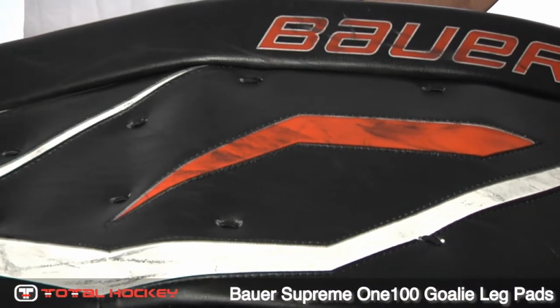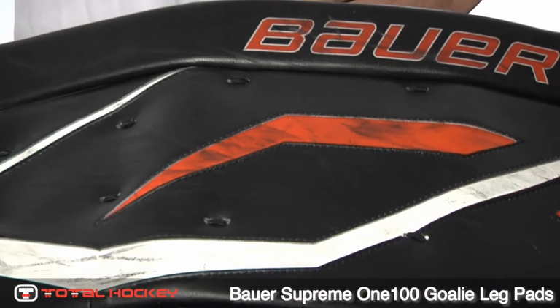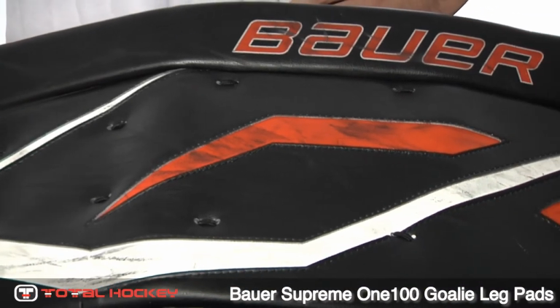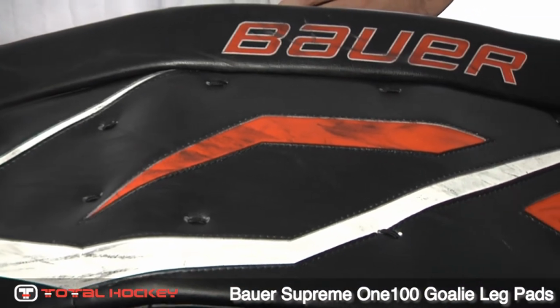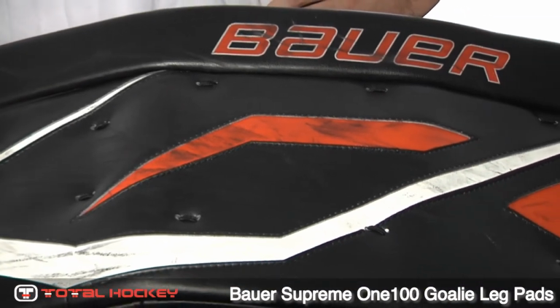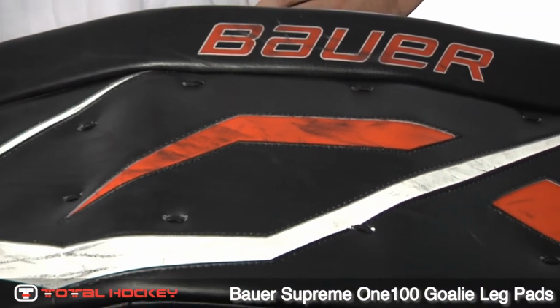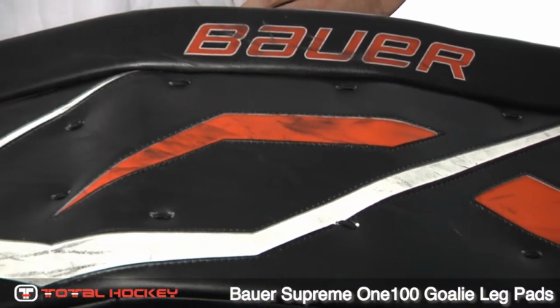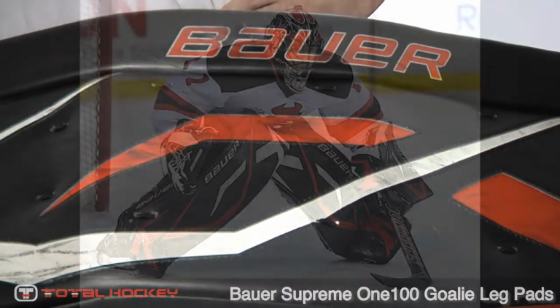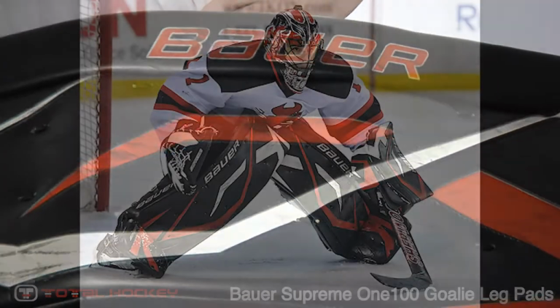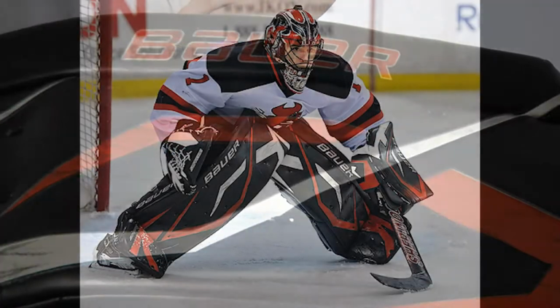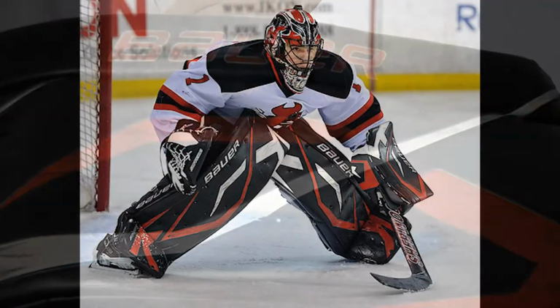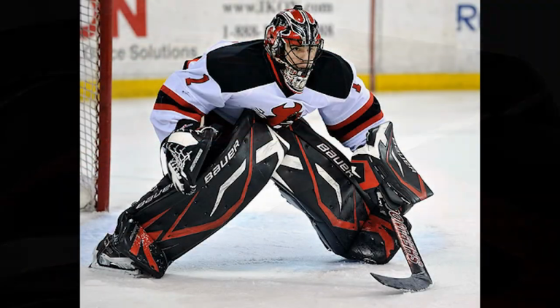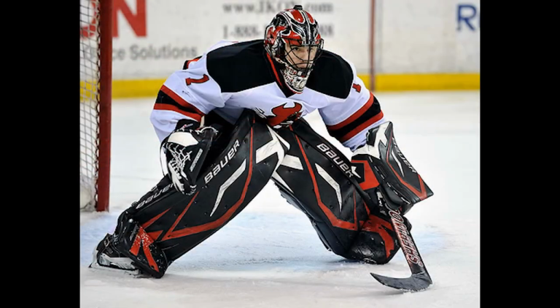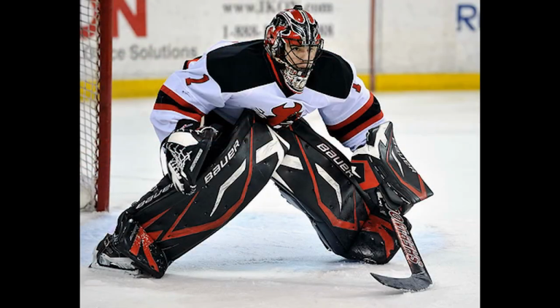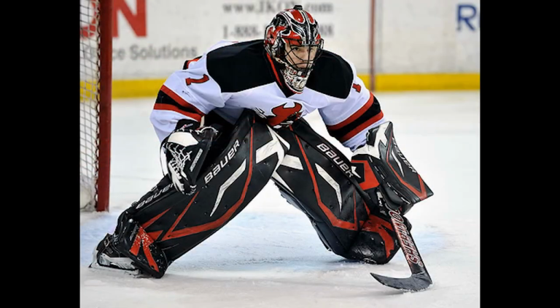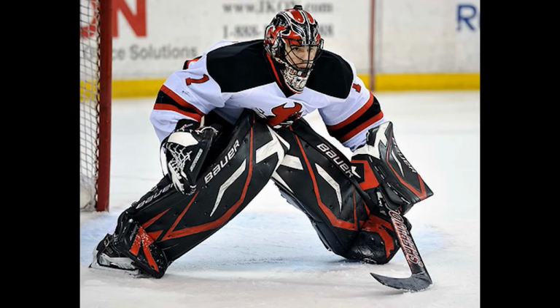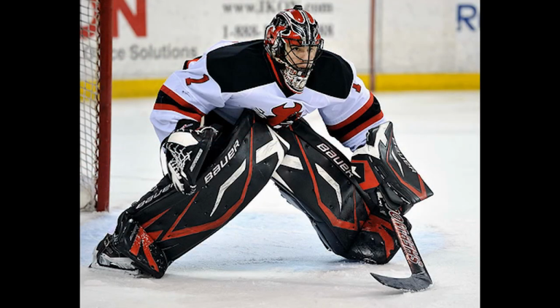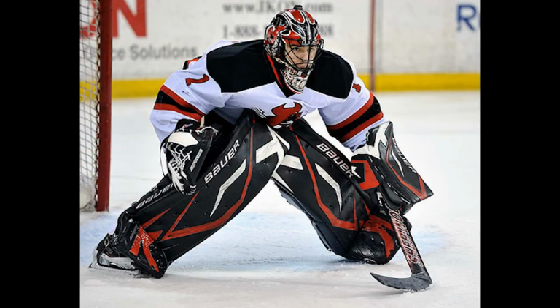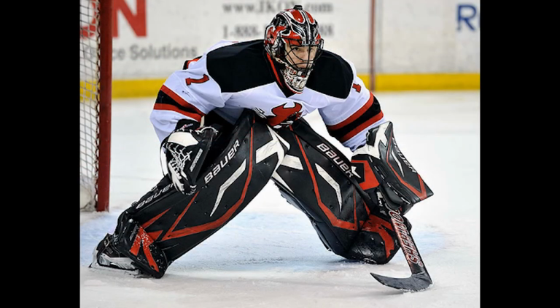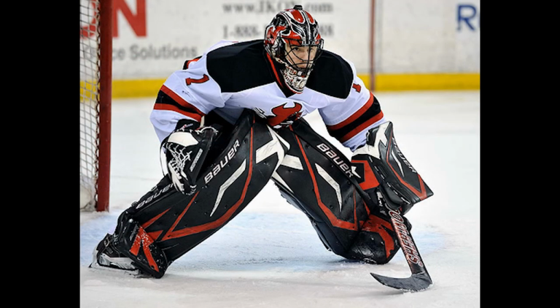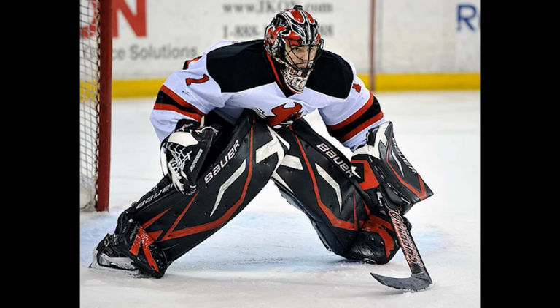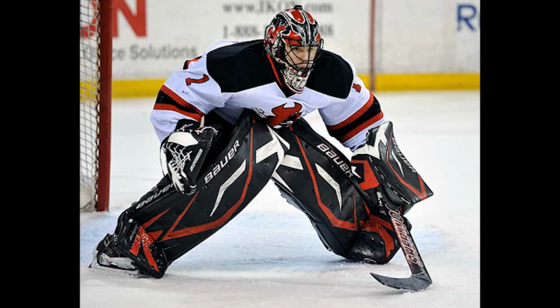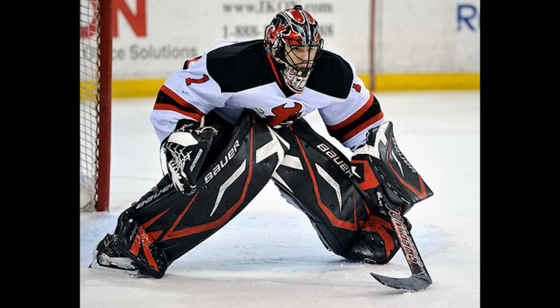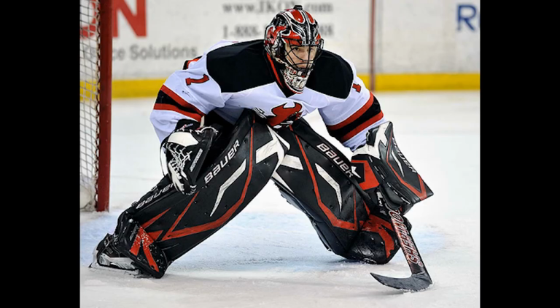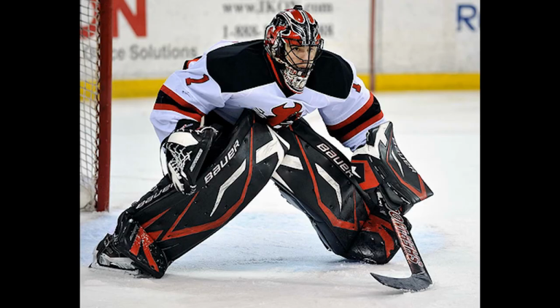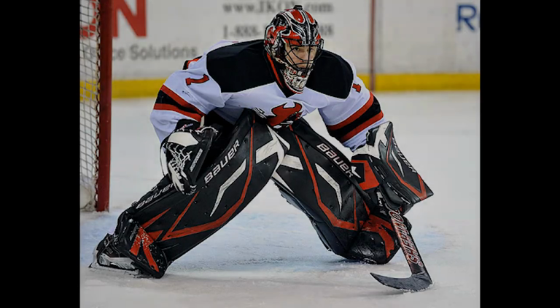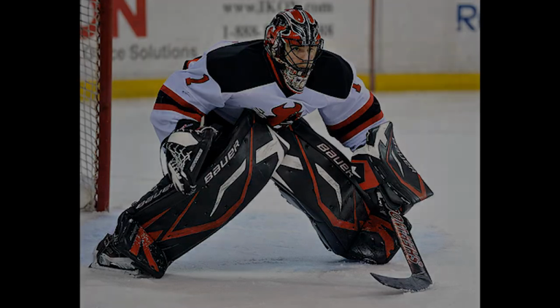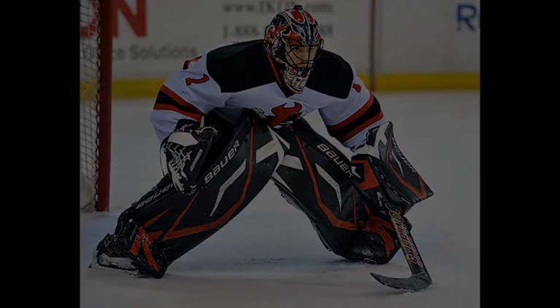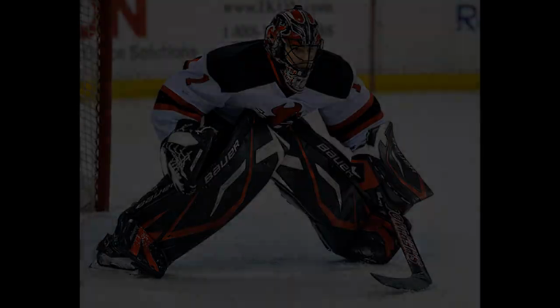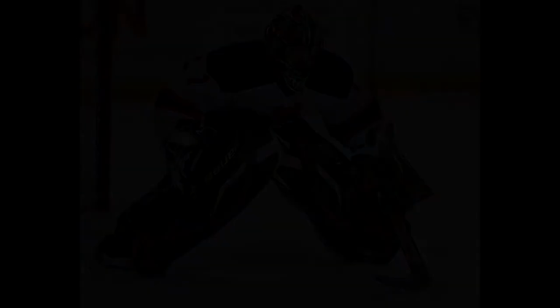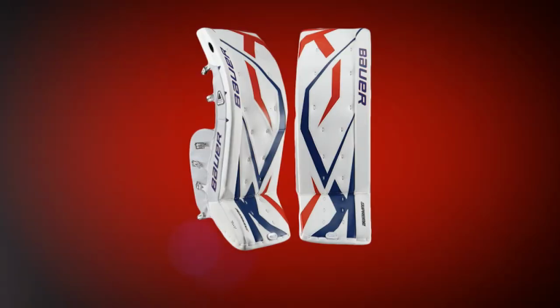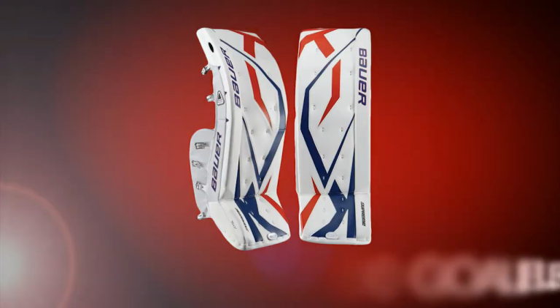So any questions, visit TotalHockey.com. Again, I'm Mike McKenna. Thanks for watching.